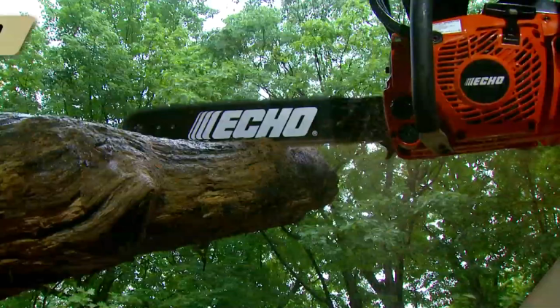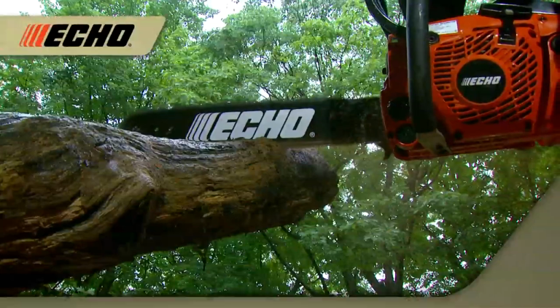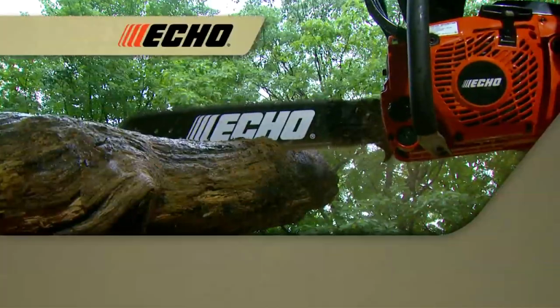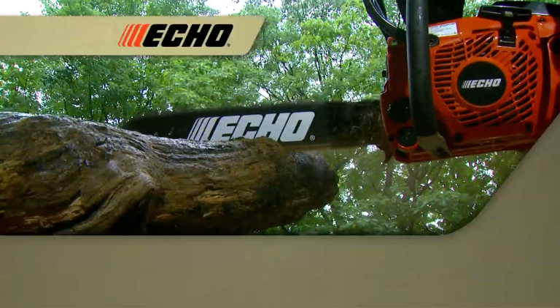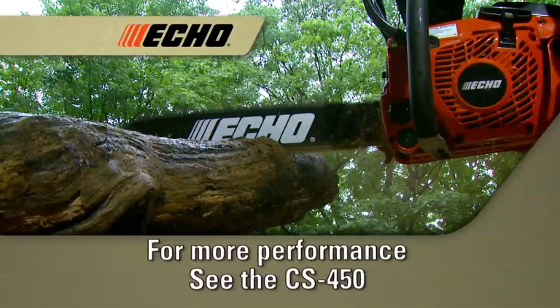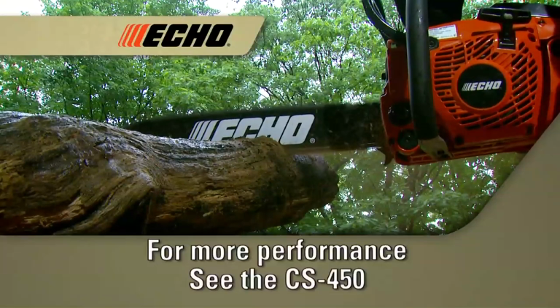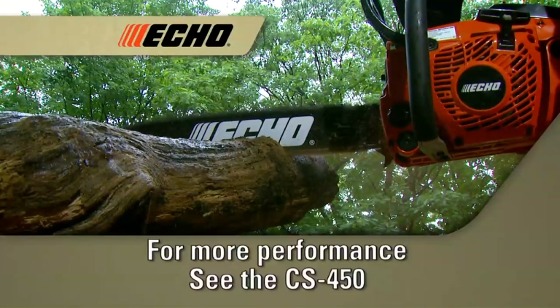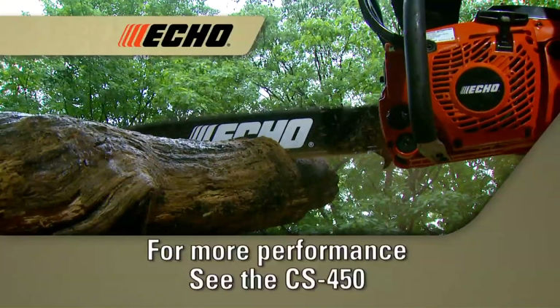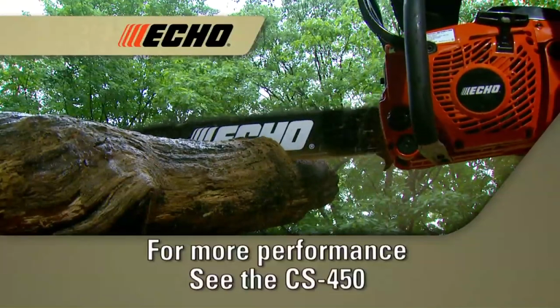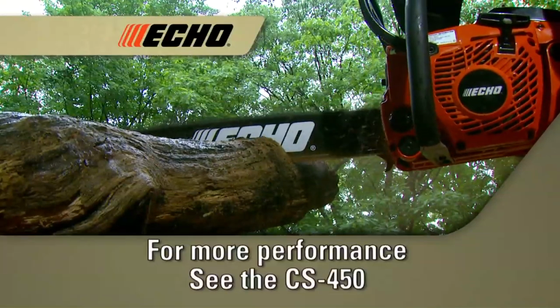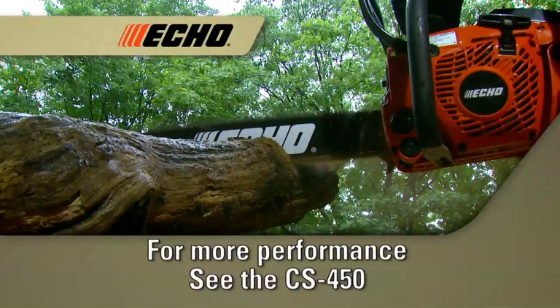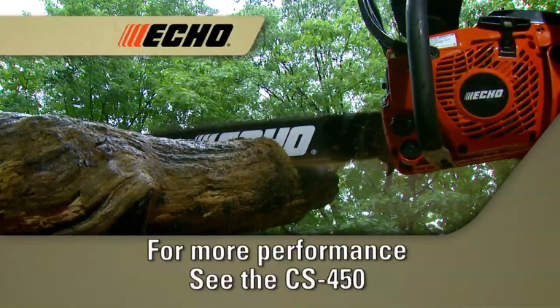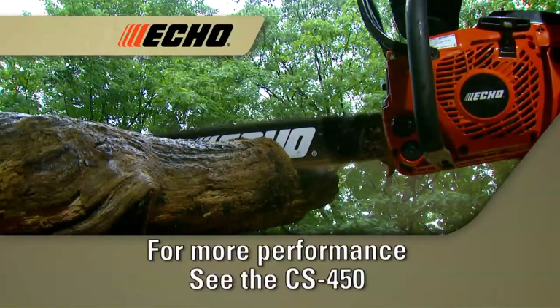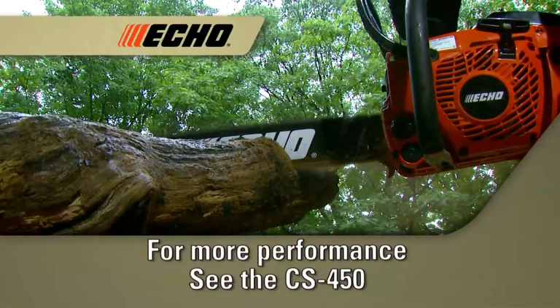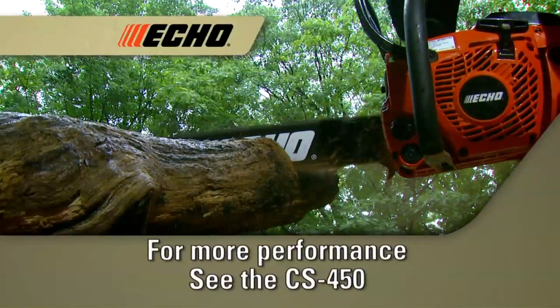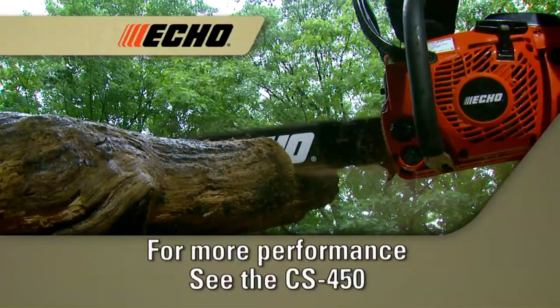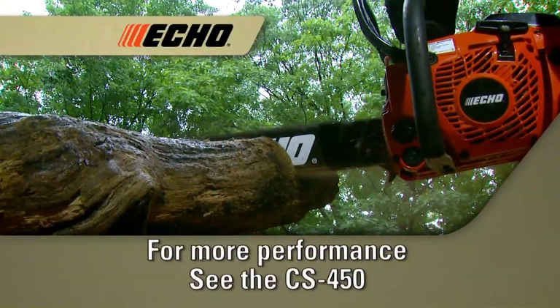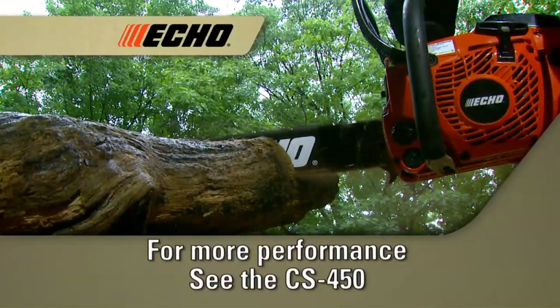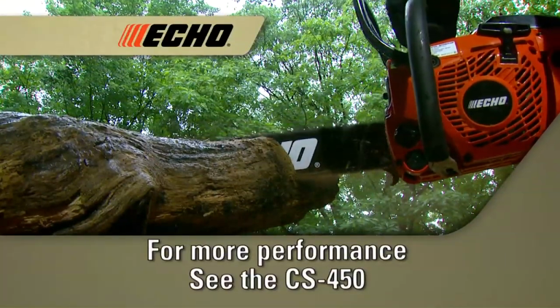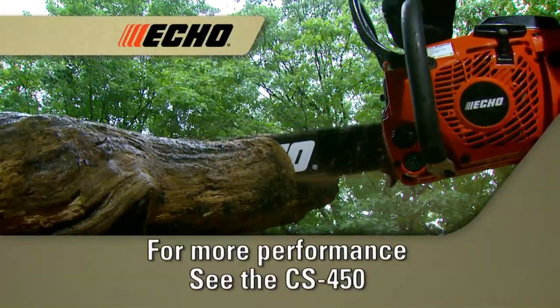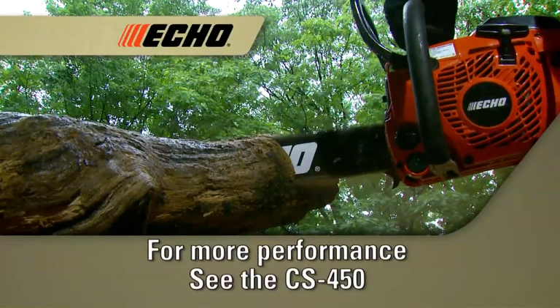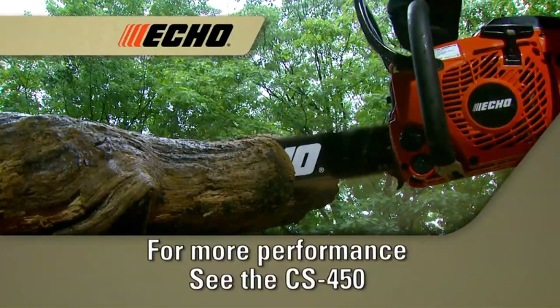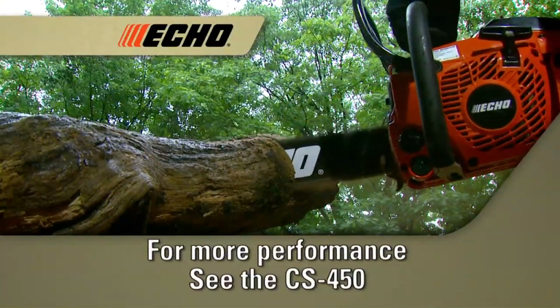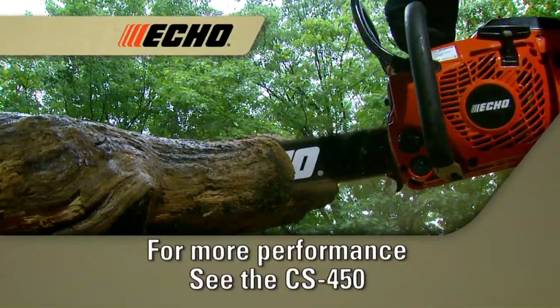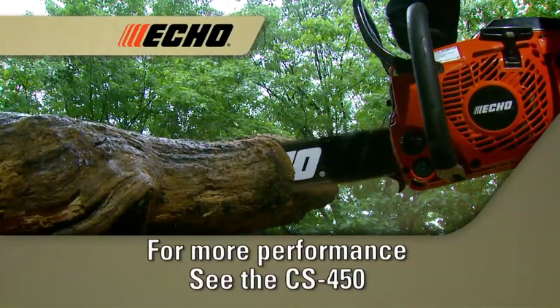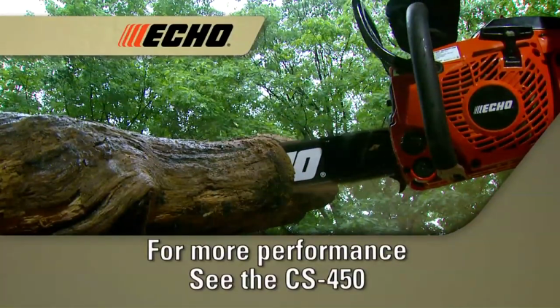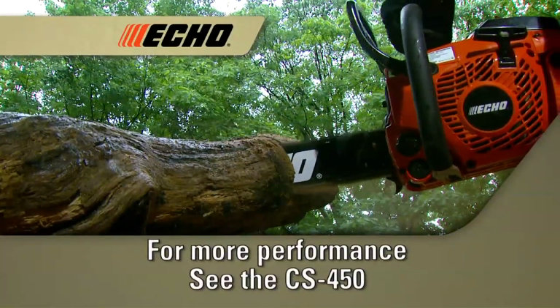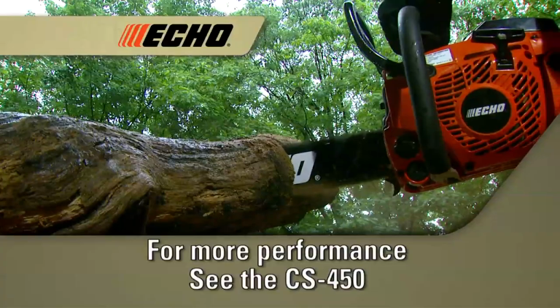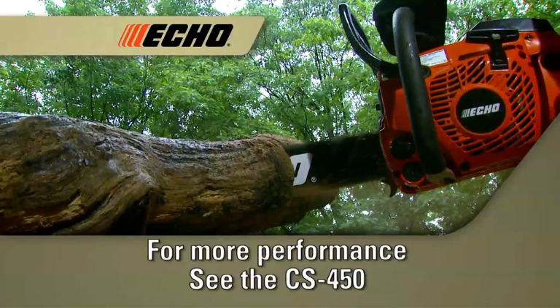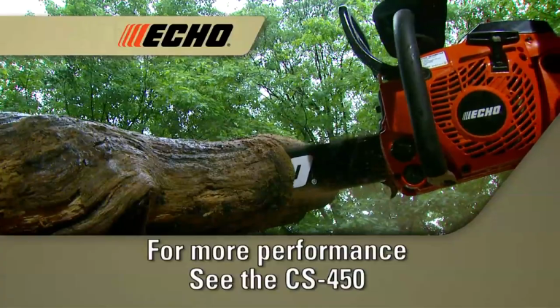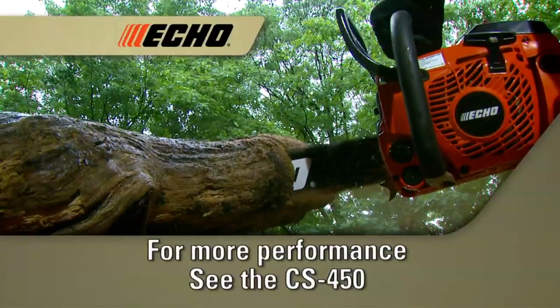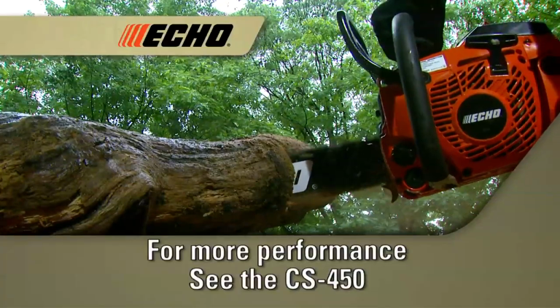If you're looking for more power or a longer bar length, check out the CS450.